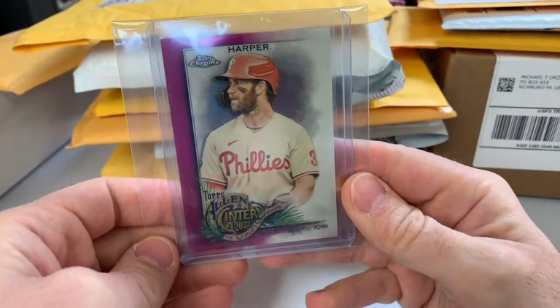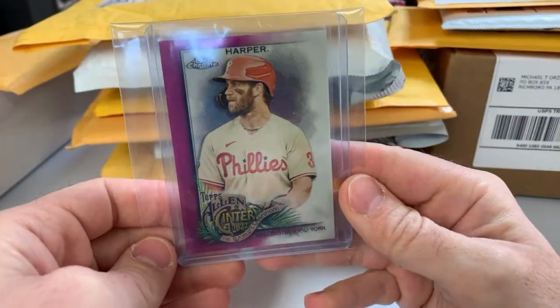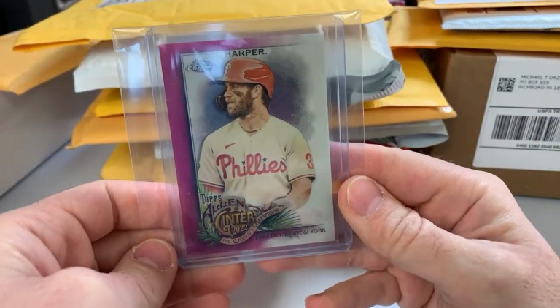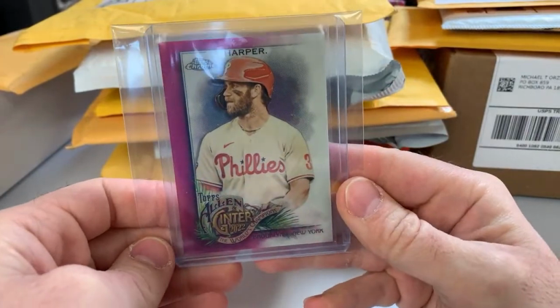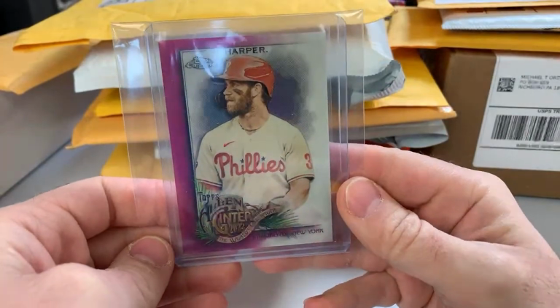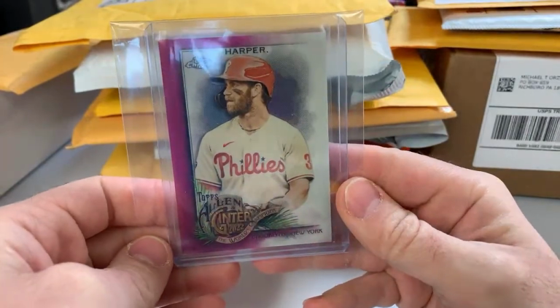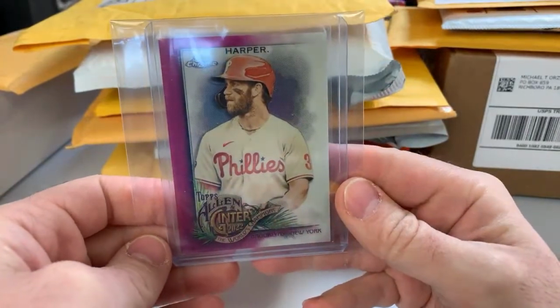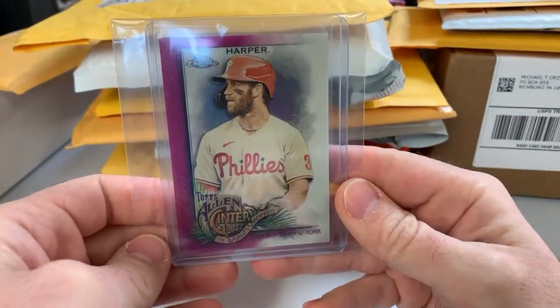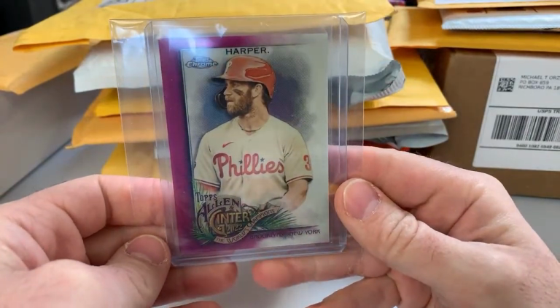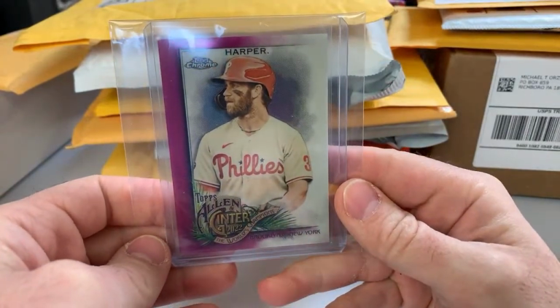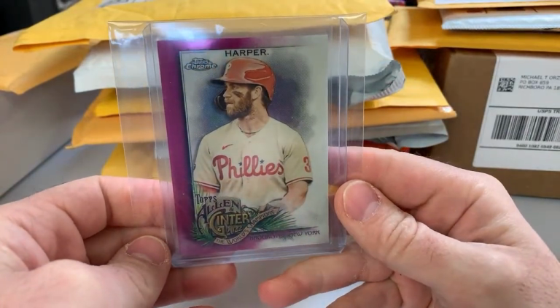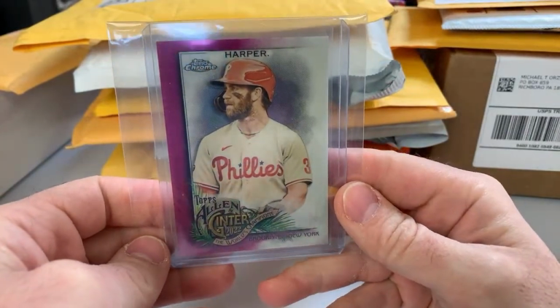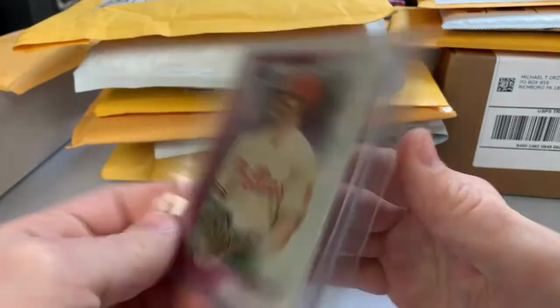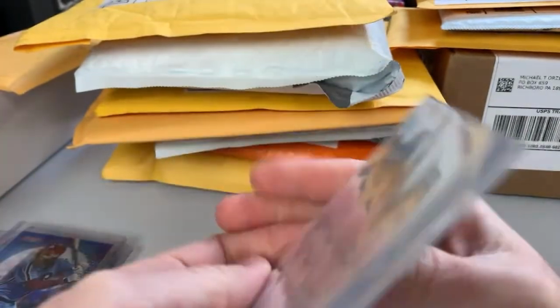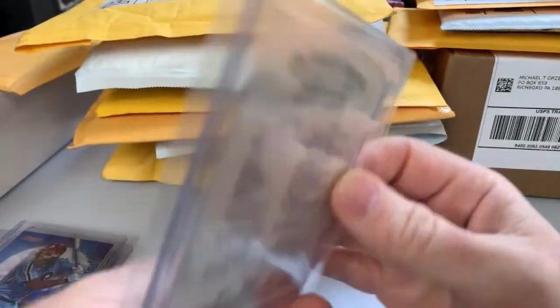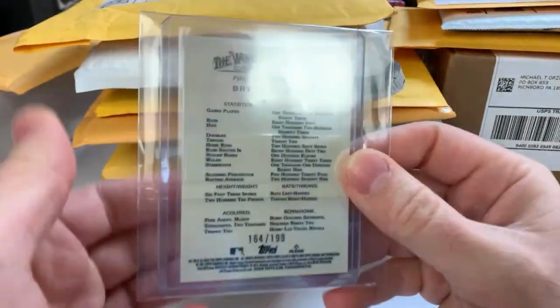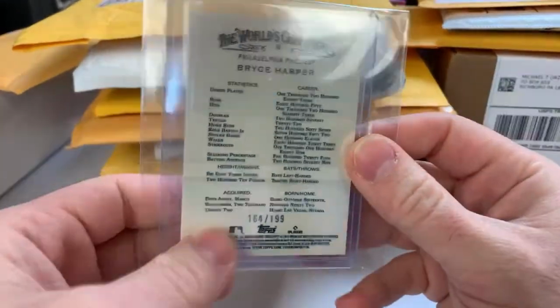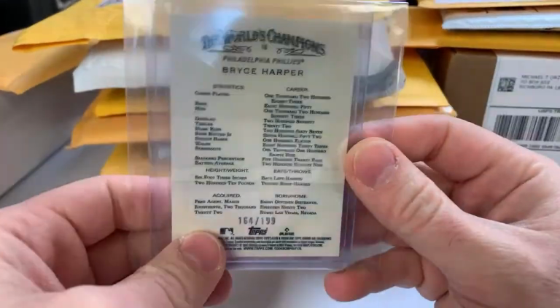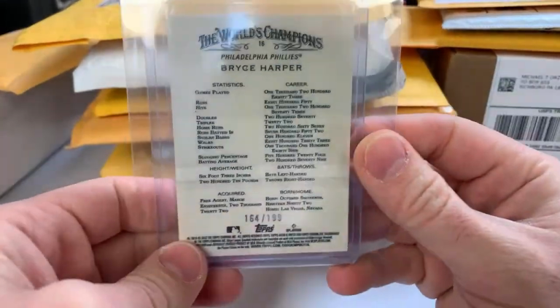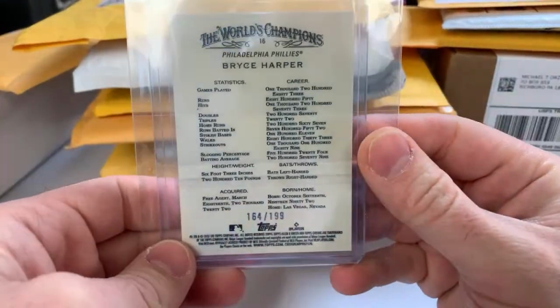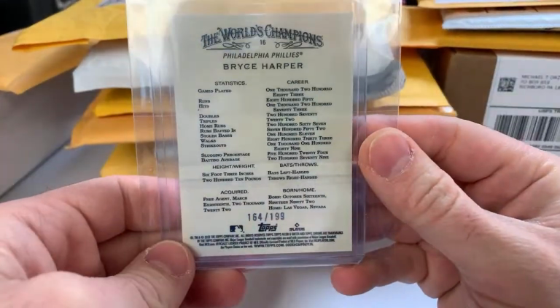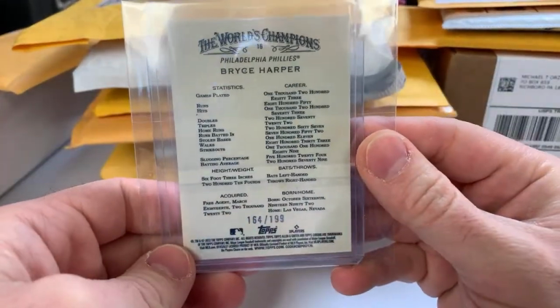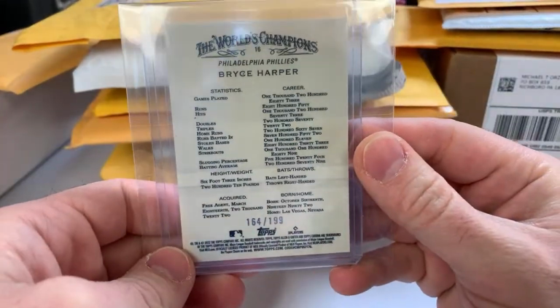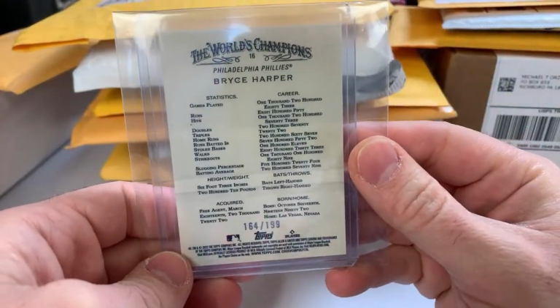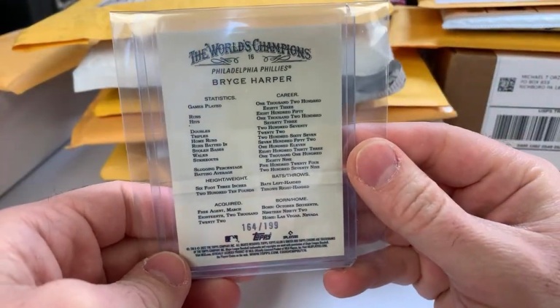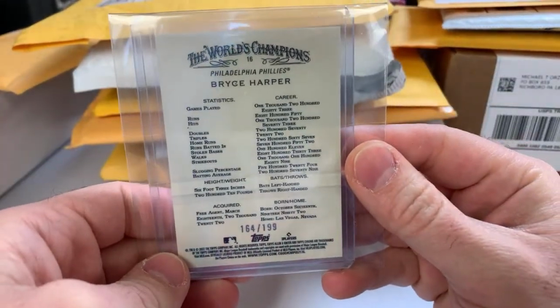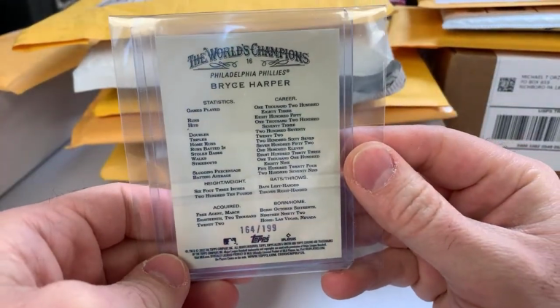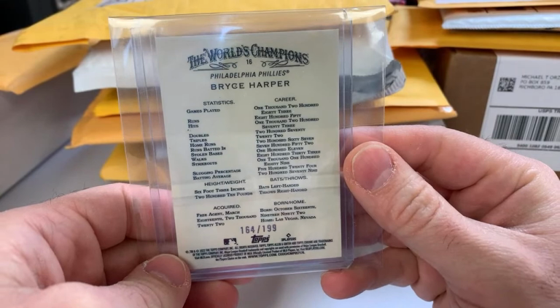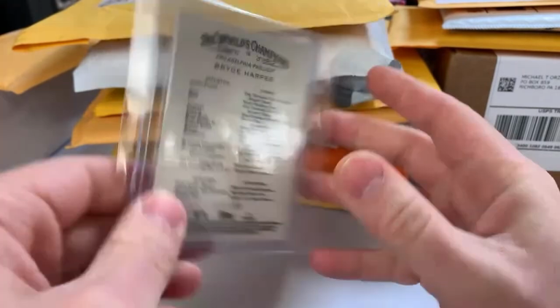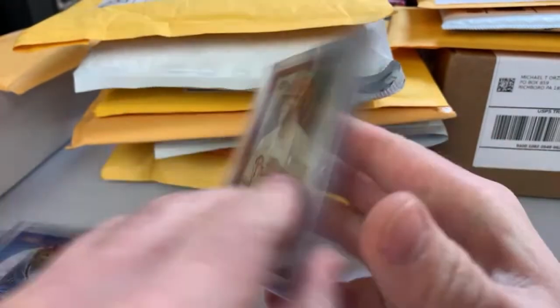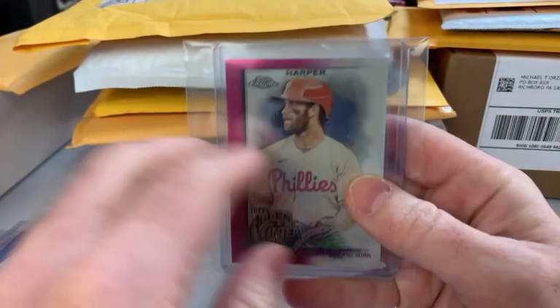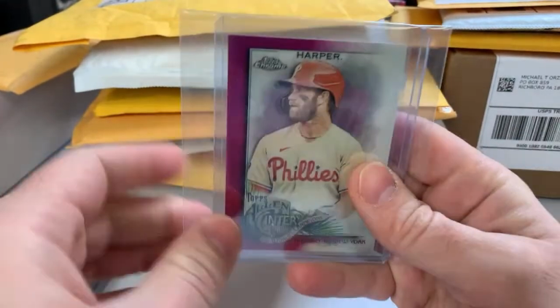Here's a Bryce Harper Allen & Ginter Chrome magenta refractor, serial numbered out of 199.